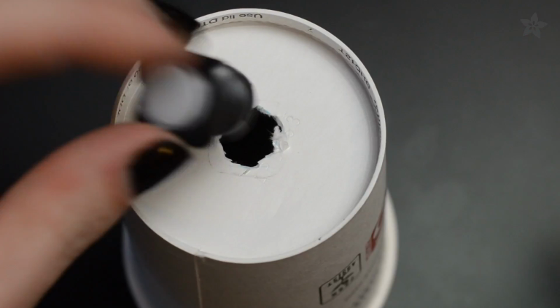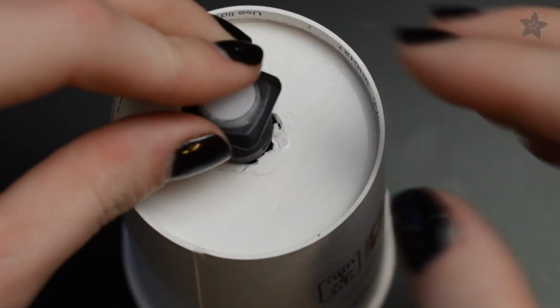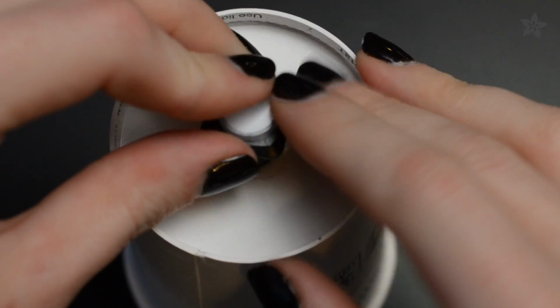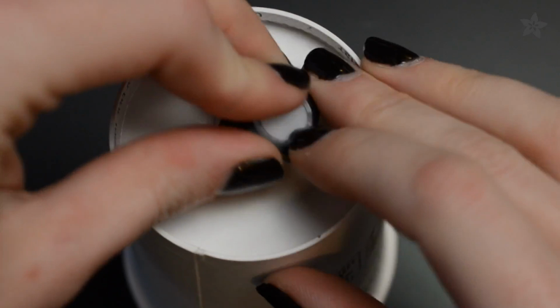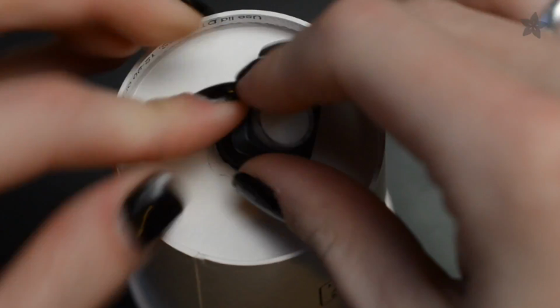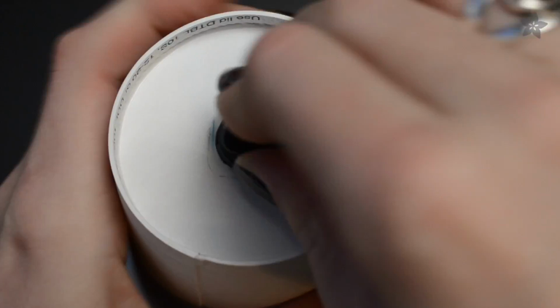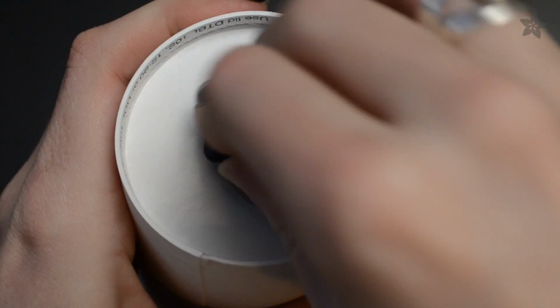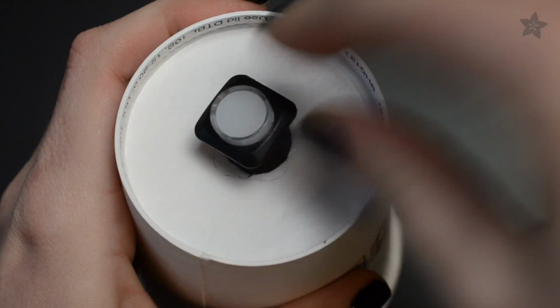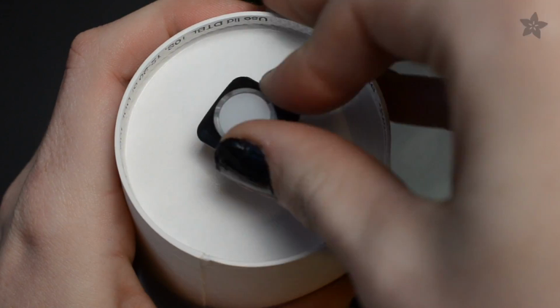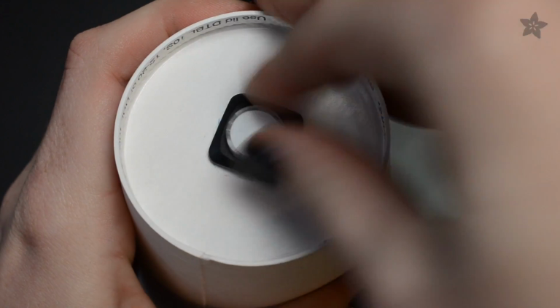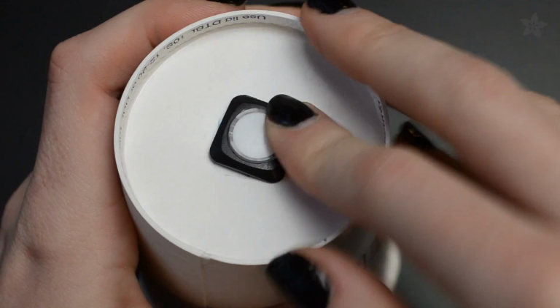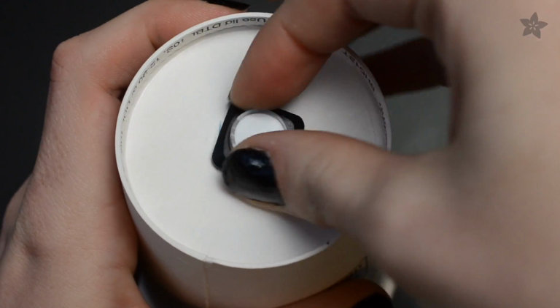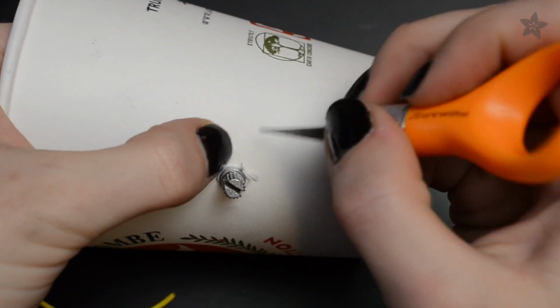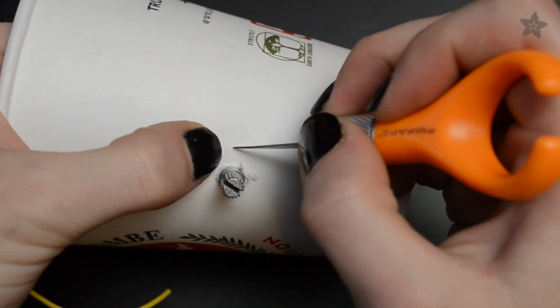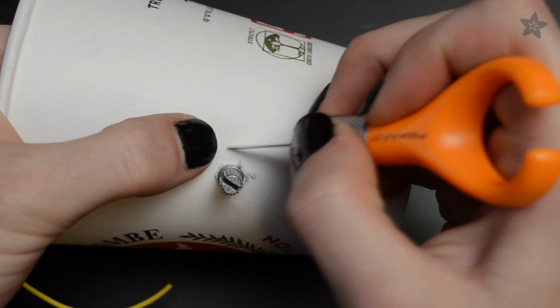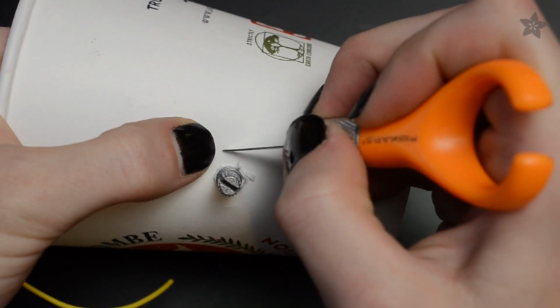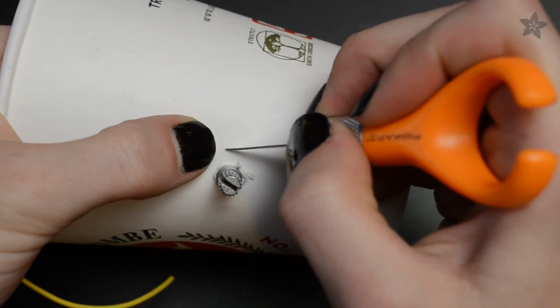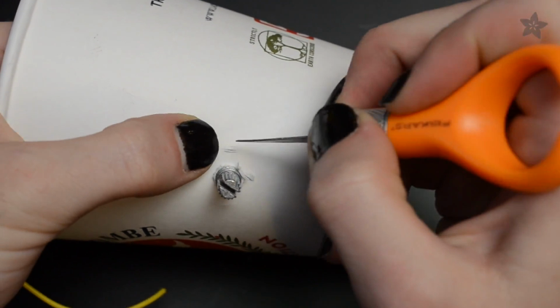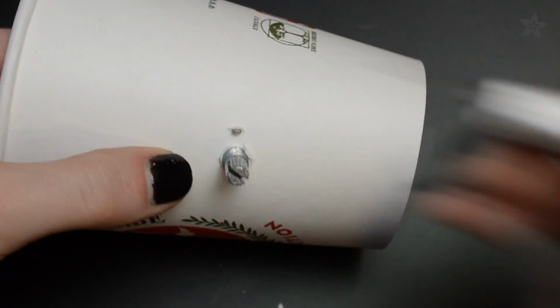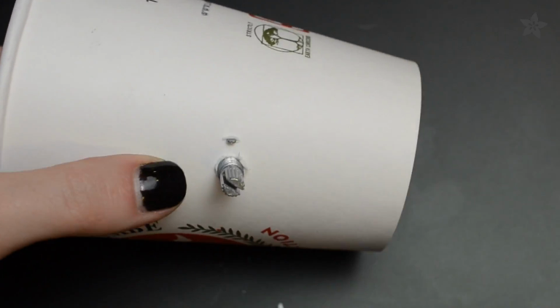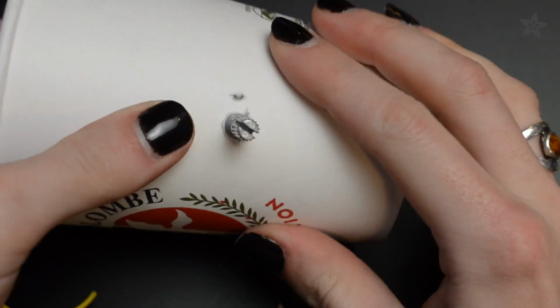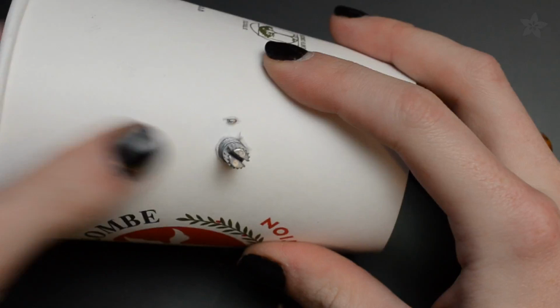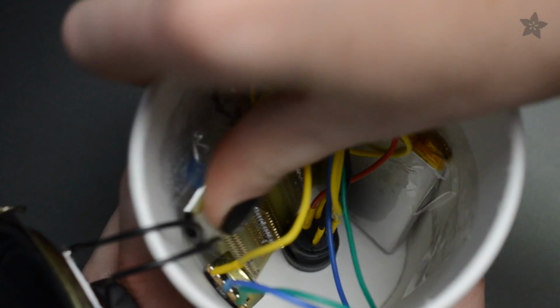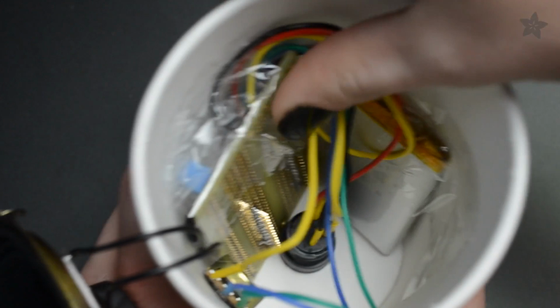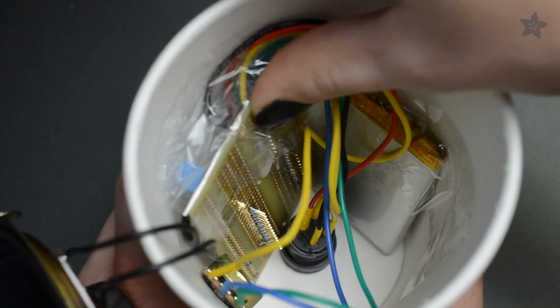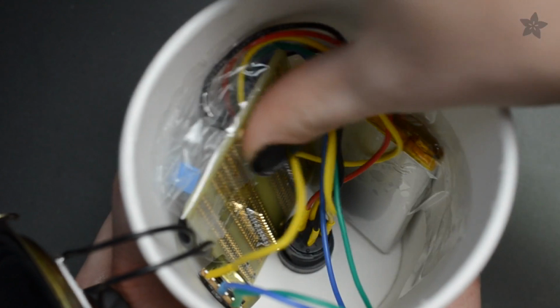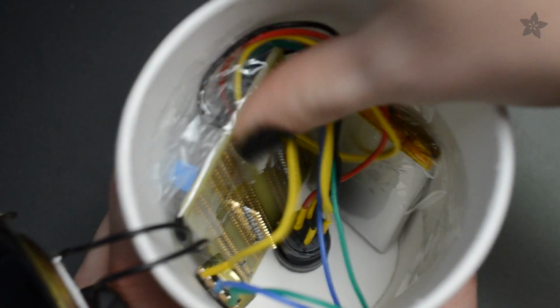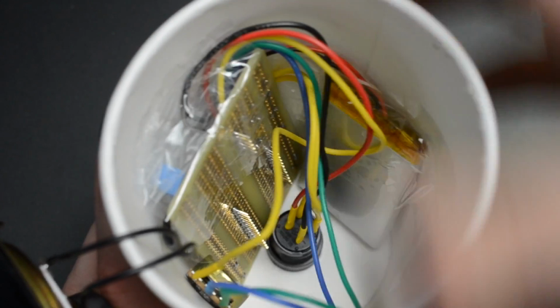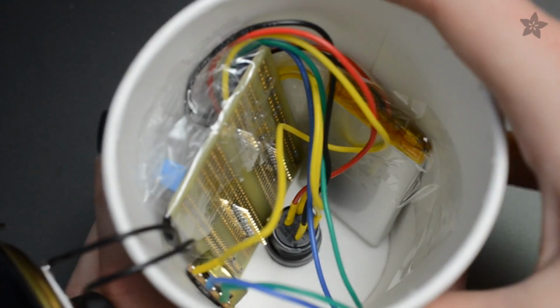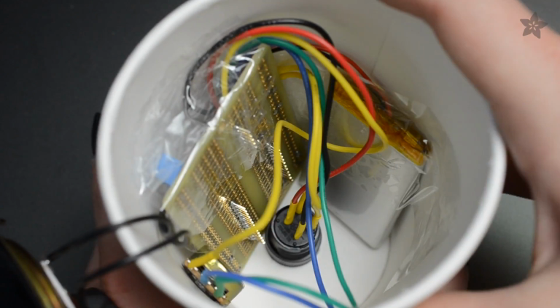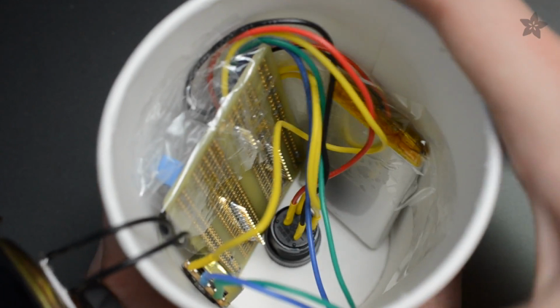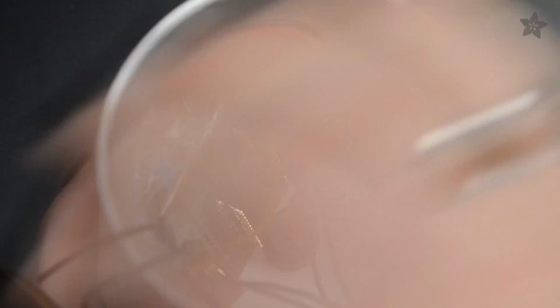Cut holes in the paper cup for the power button, potentiometer, and the USB port, and carefully mount everything inside.